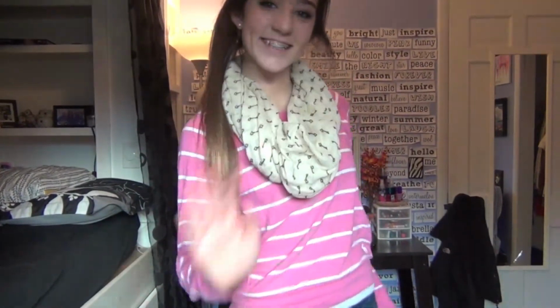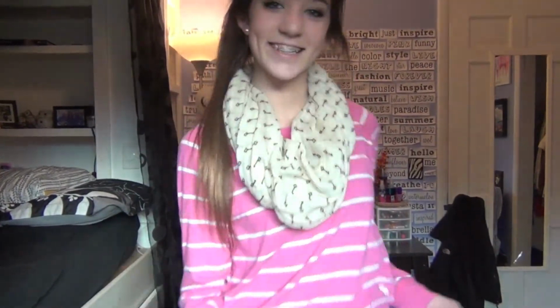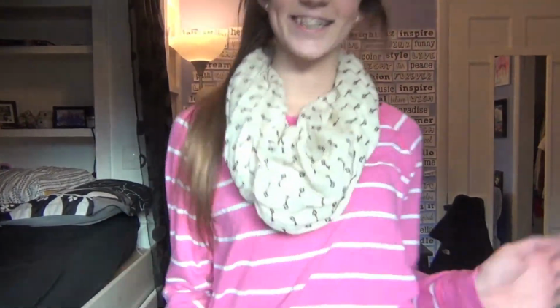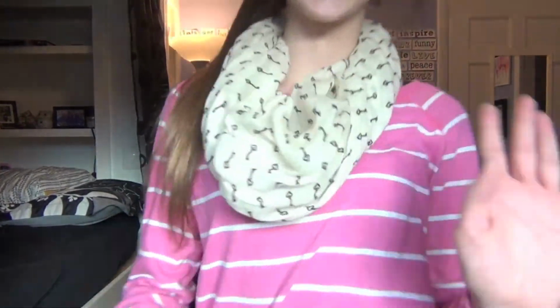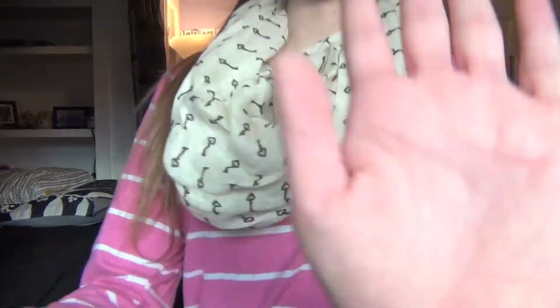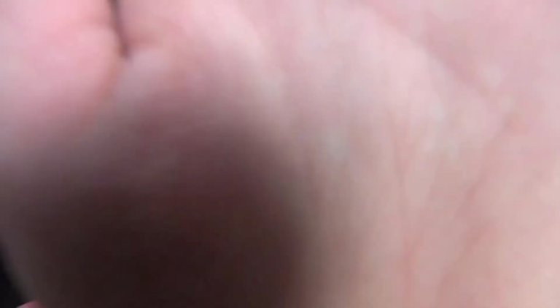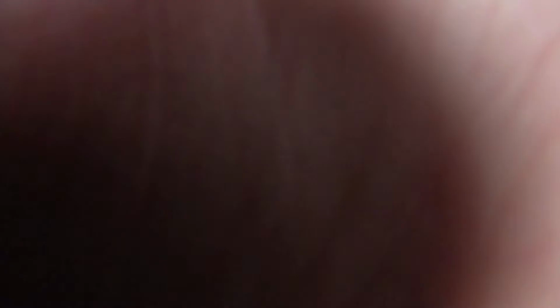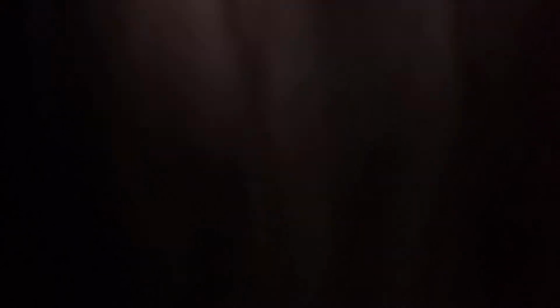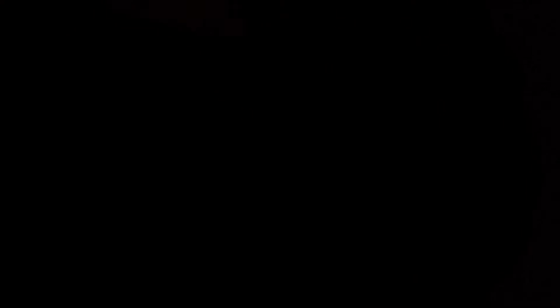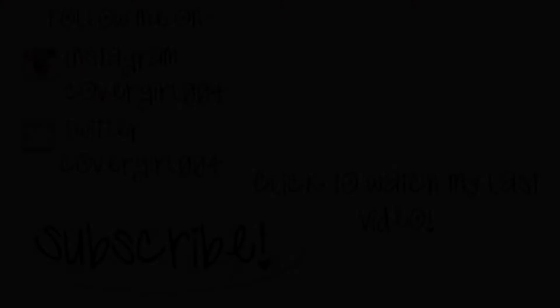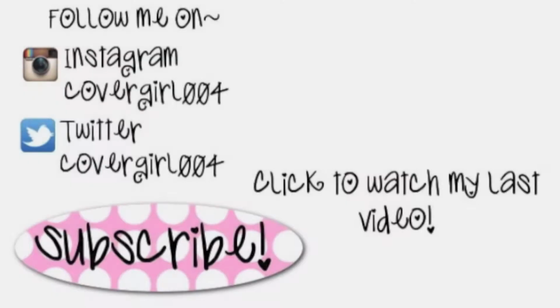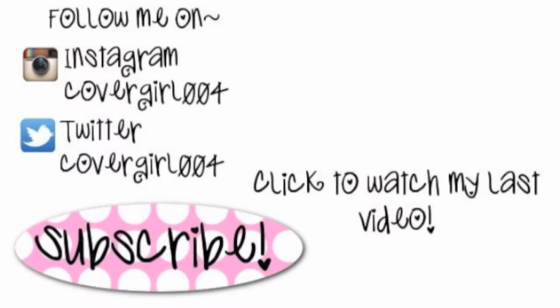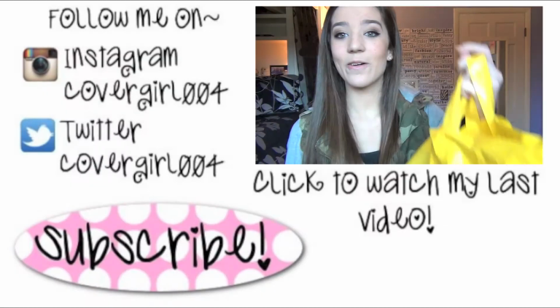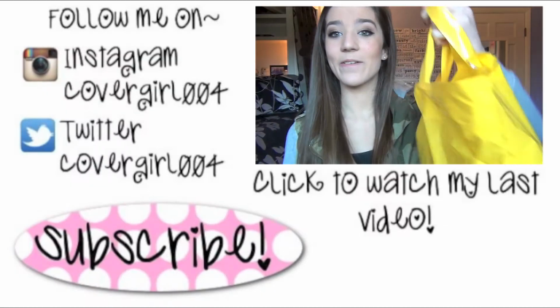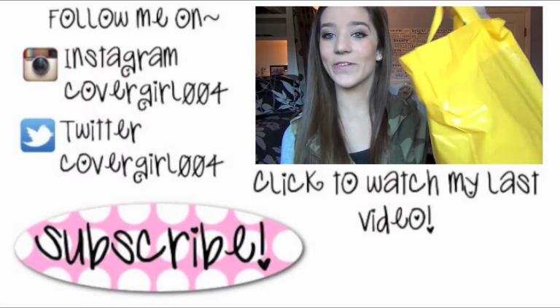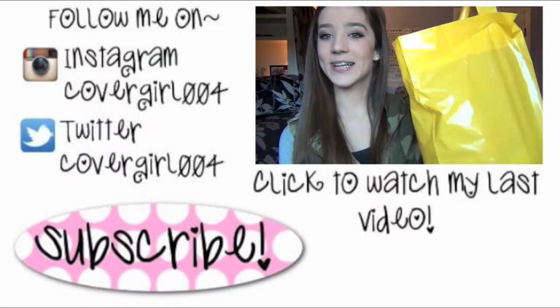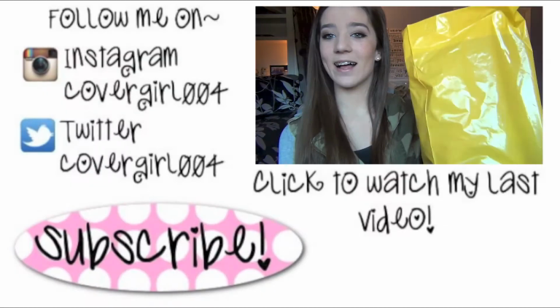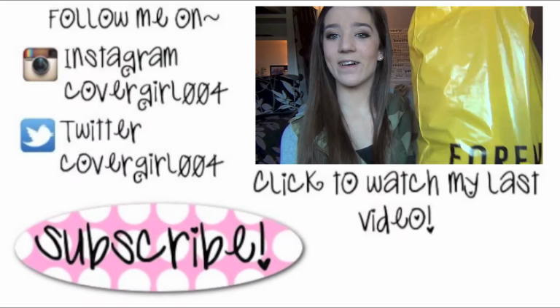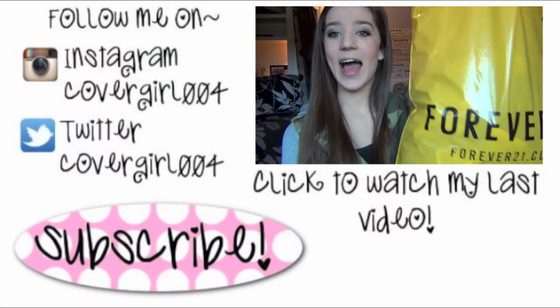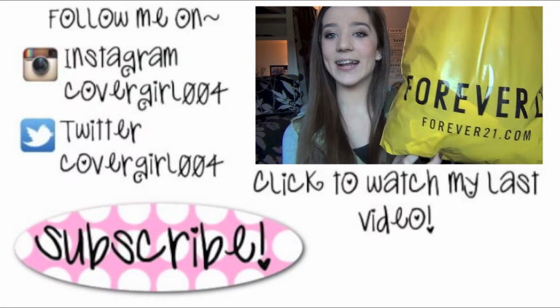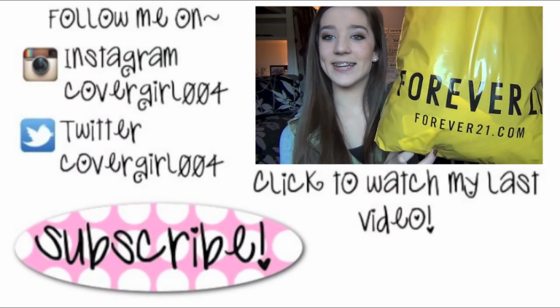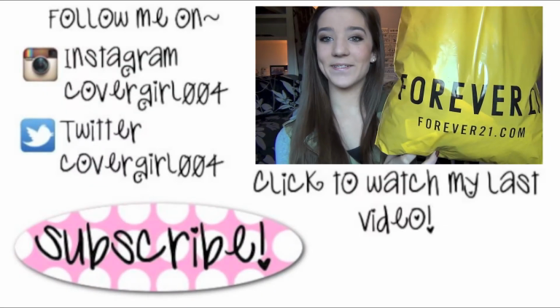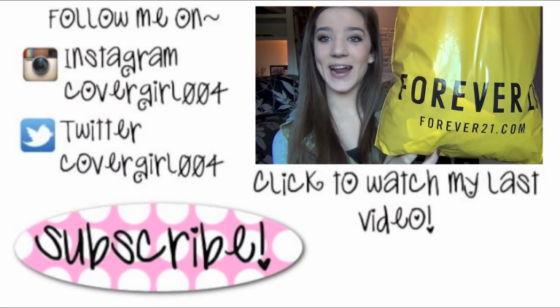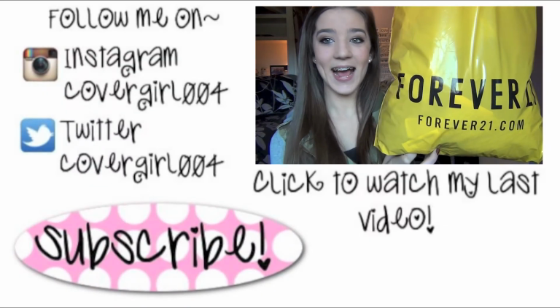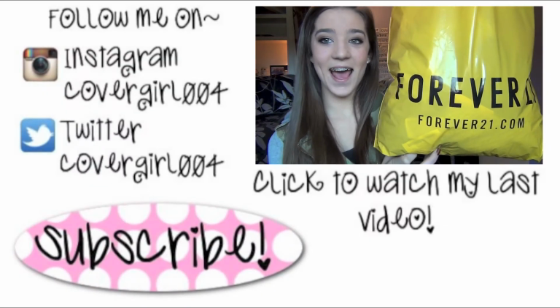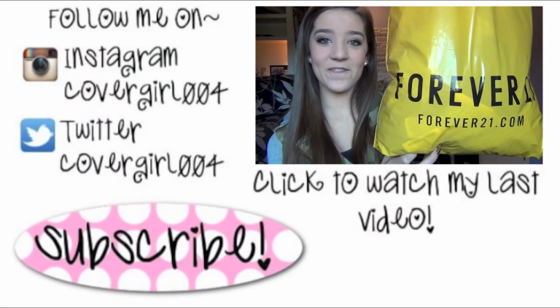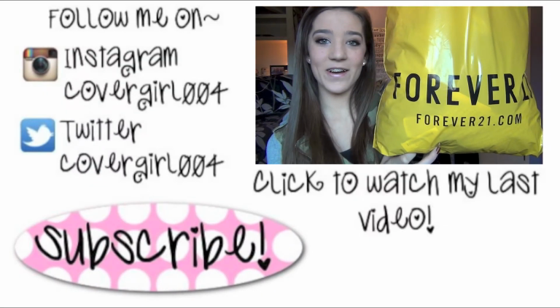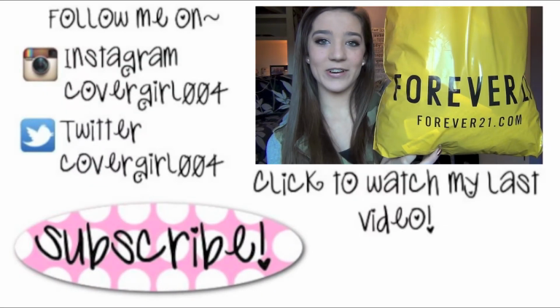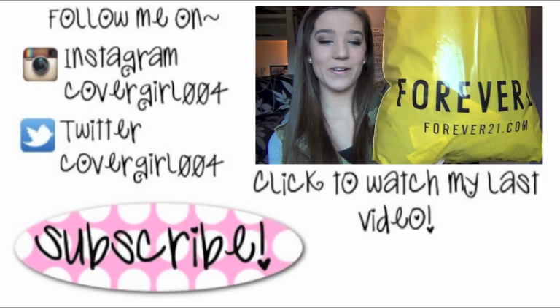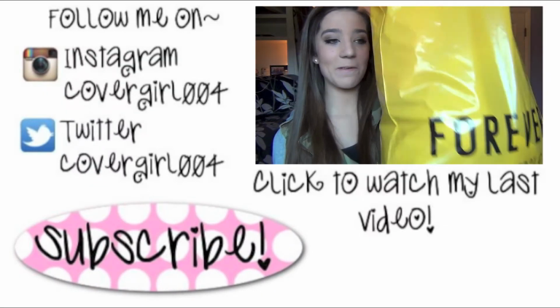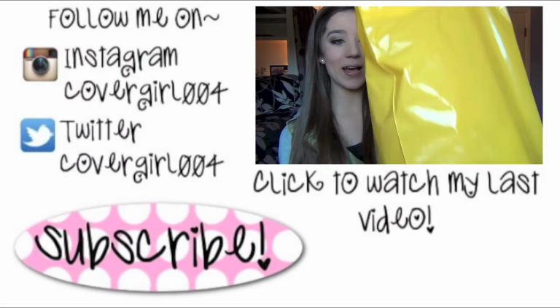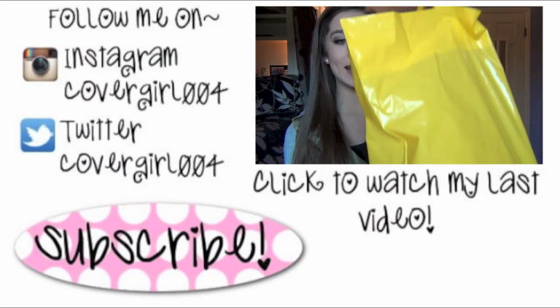So that's the end of this video. I hope you guys enjoyed and I will talk to you in my next one. Bye!